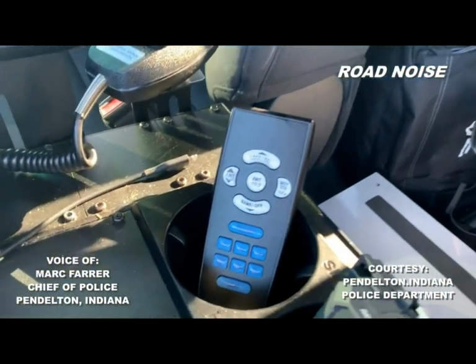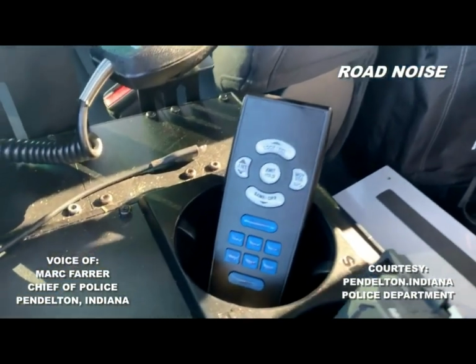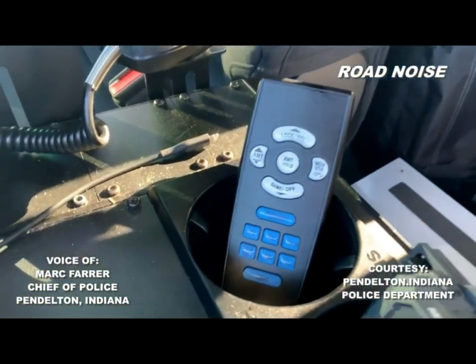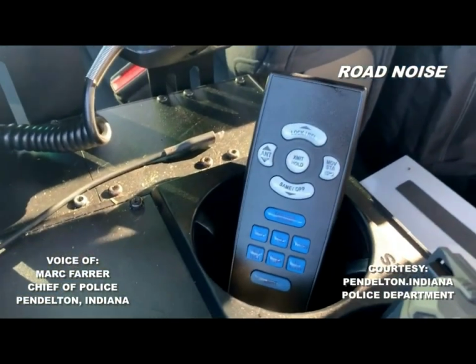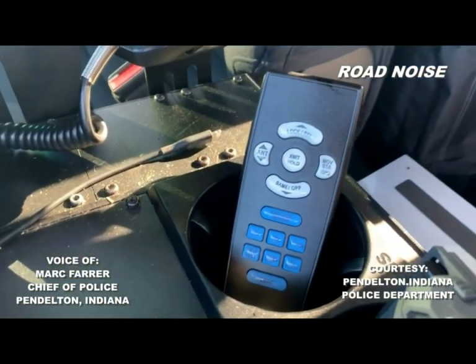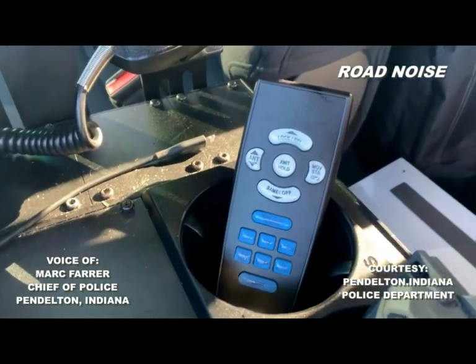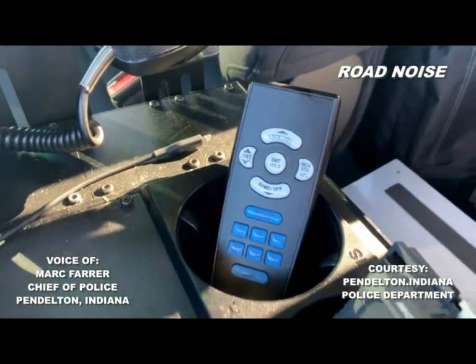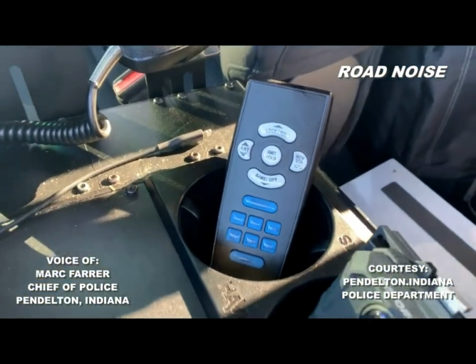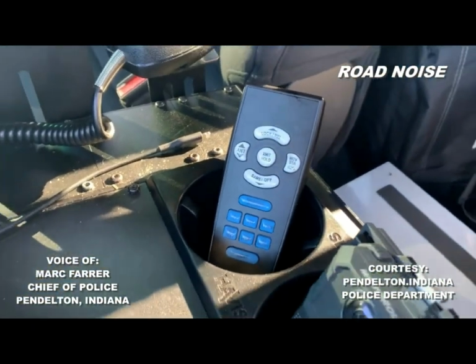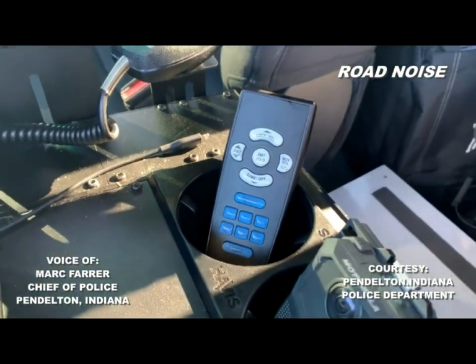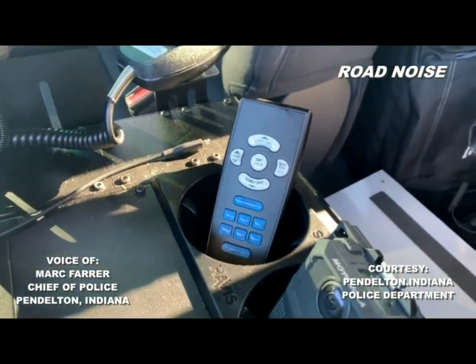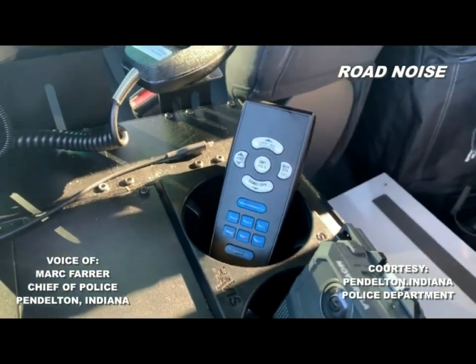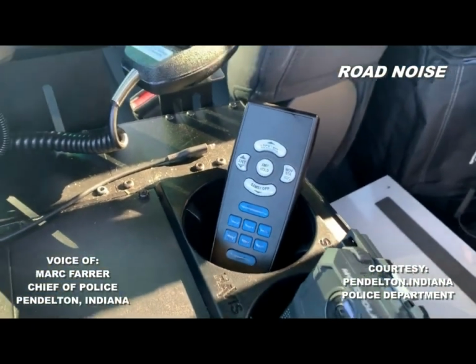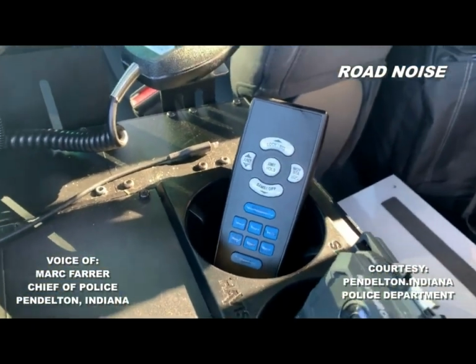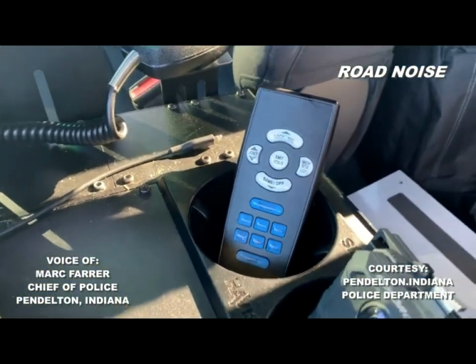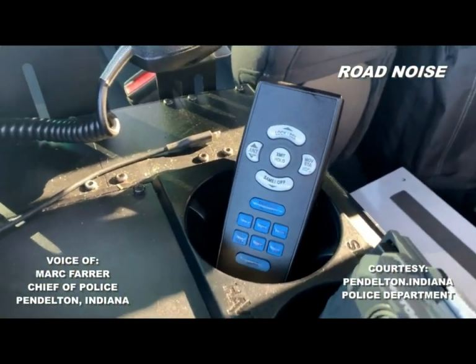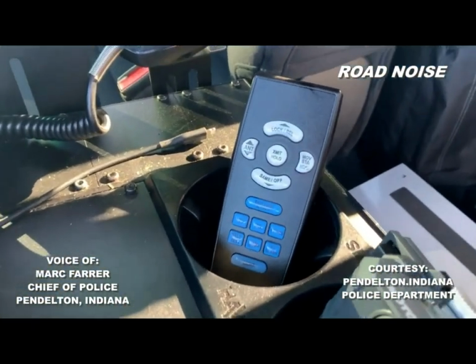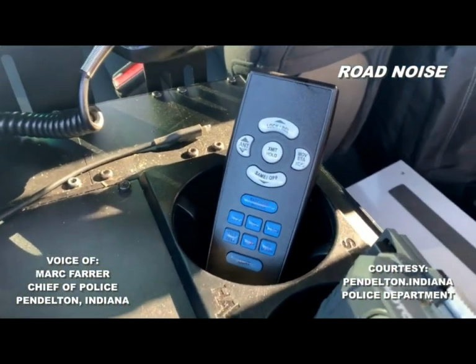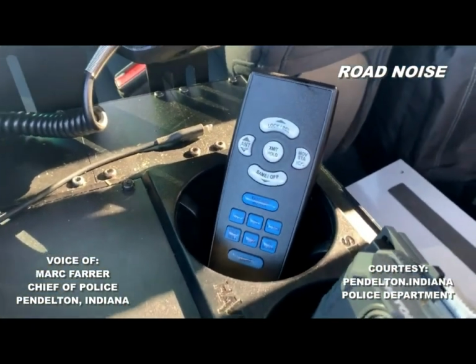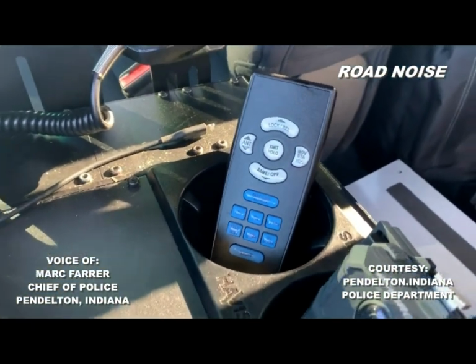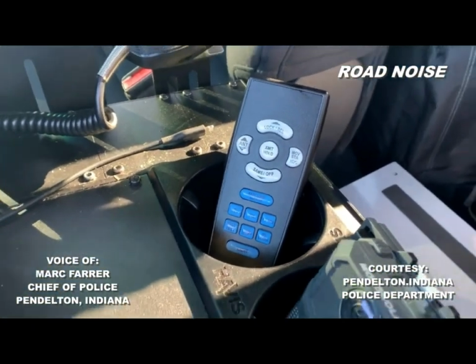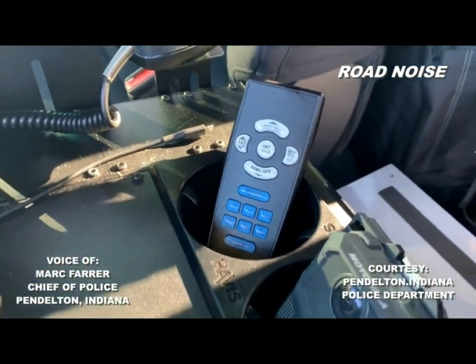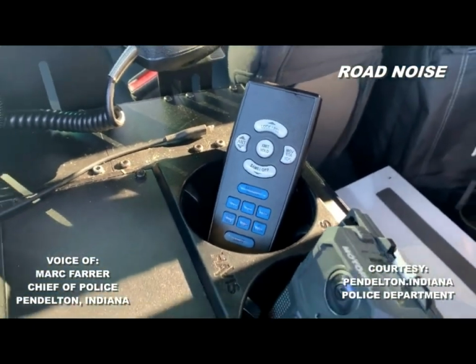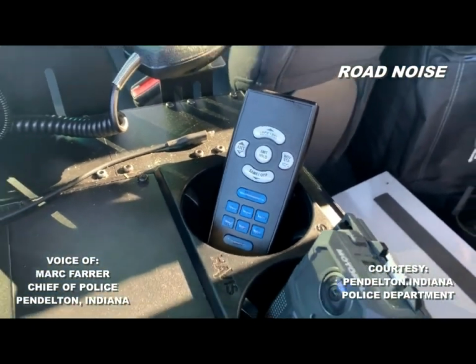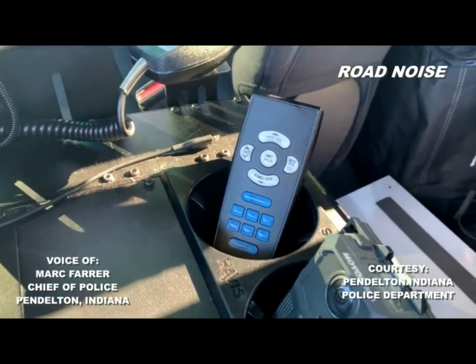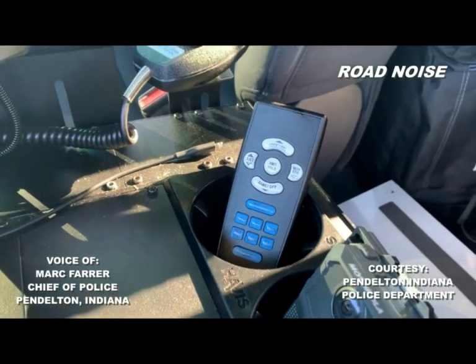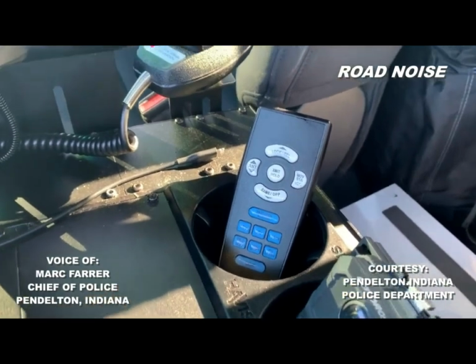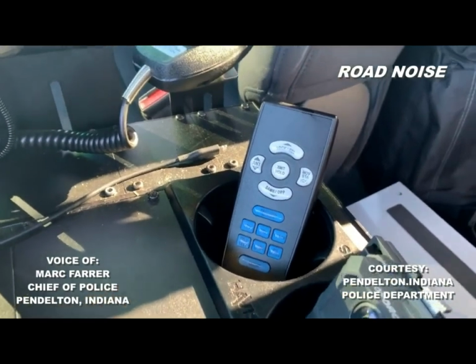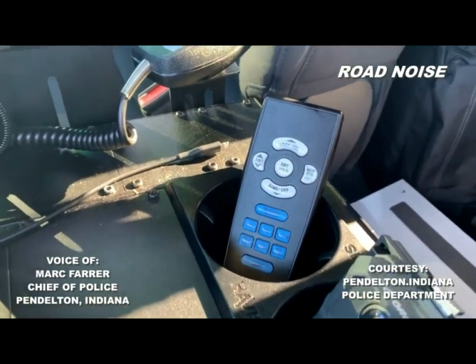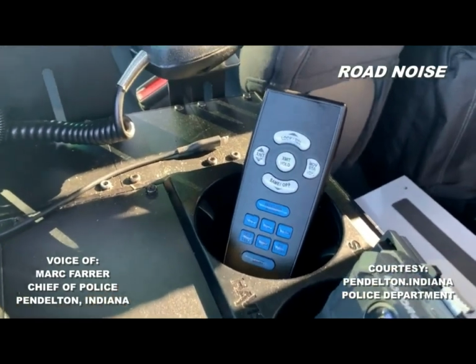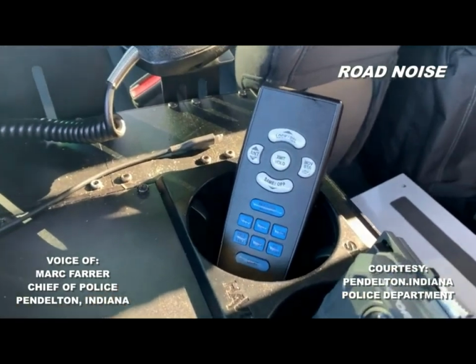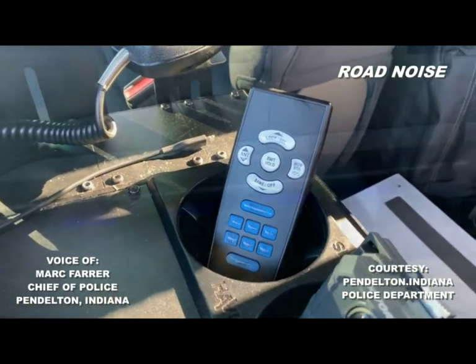And what's this little remote control? The remote control is for the Stalker unit — it's a wireless system for the radar.